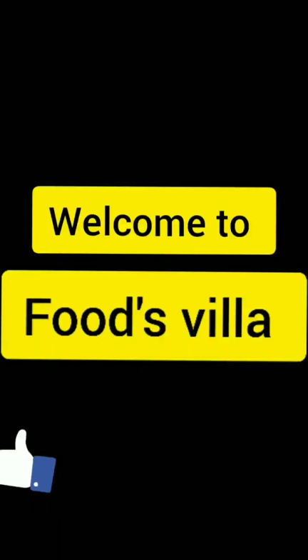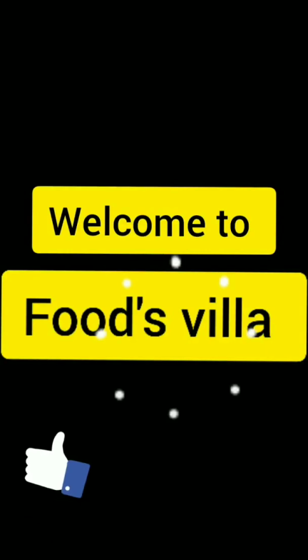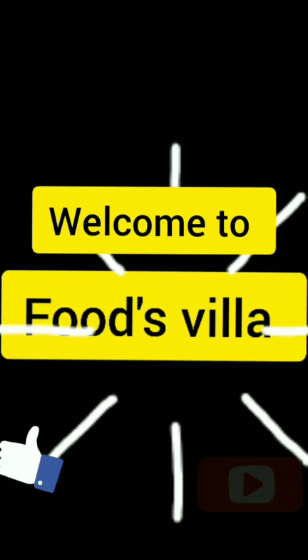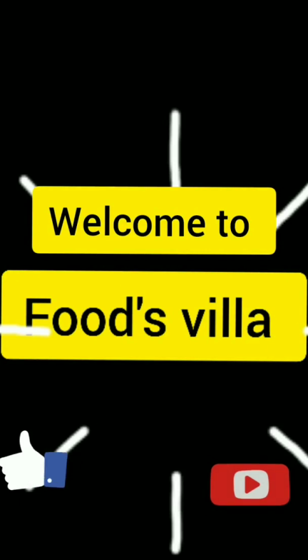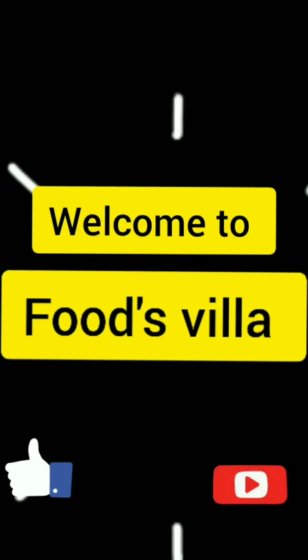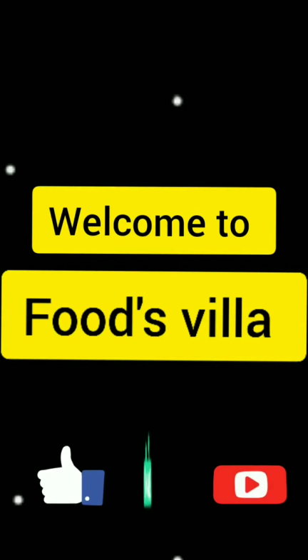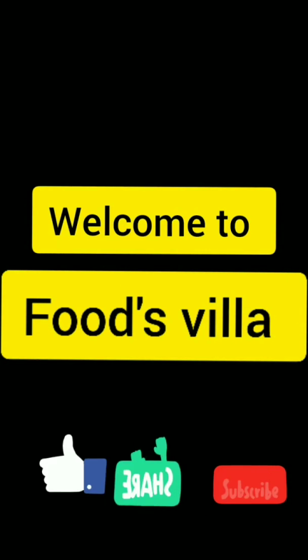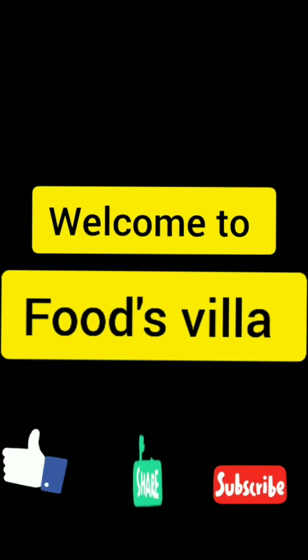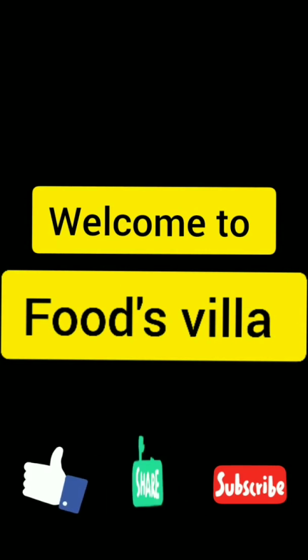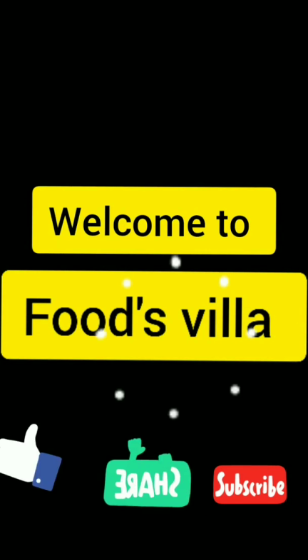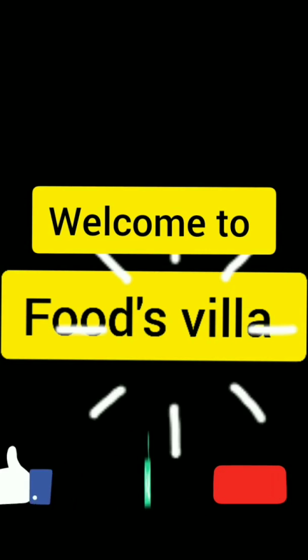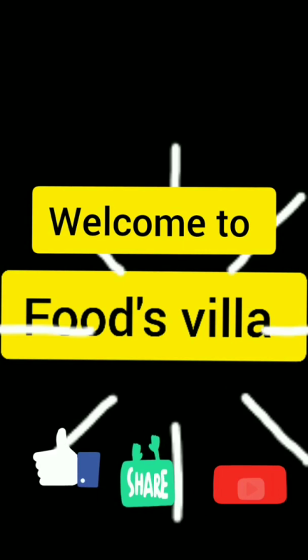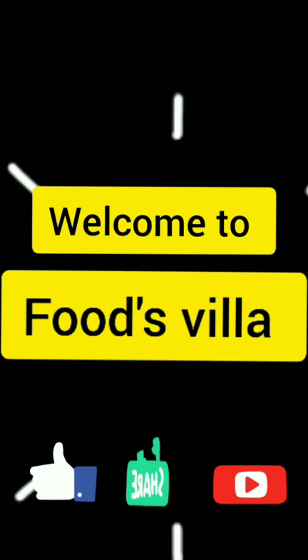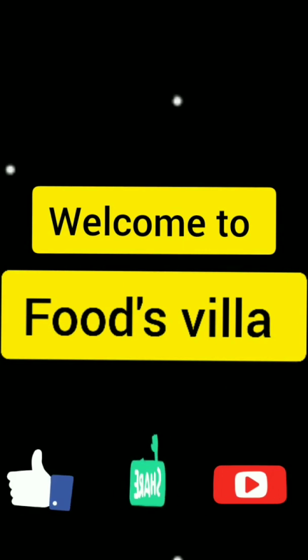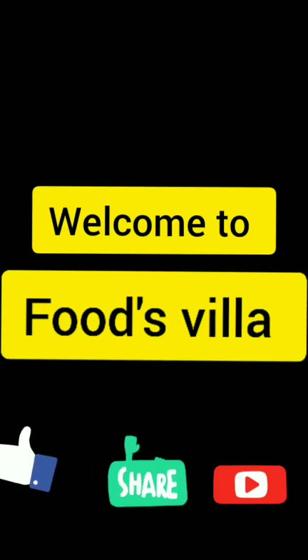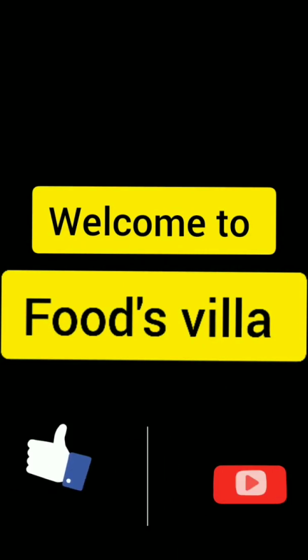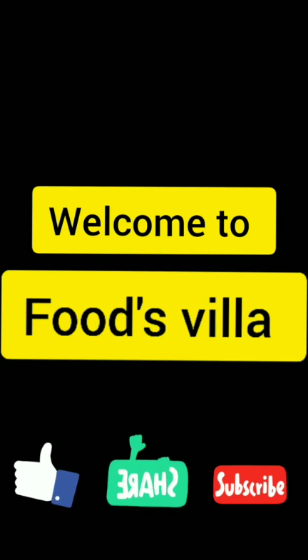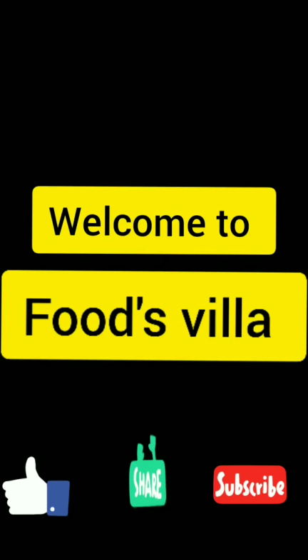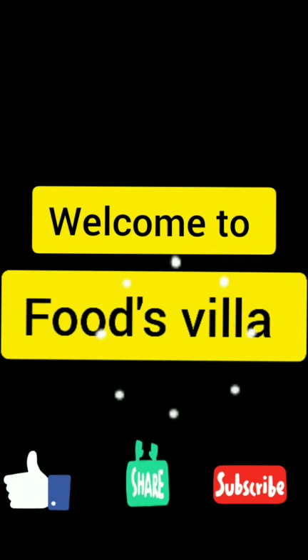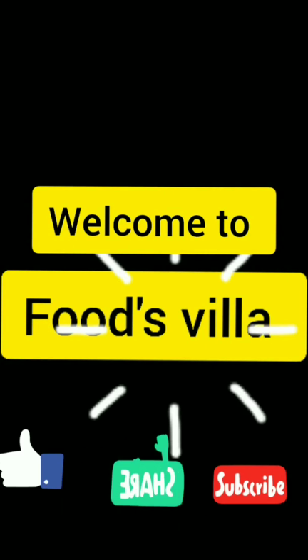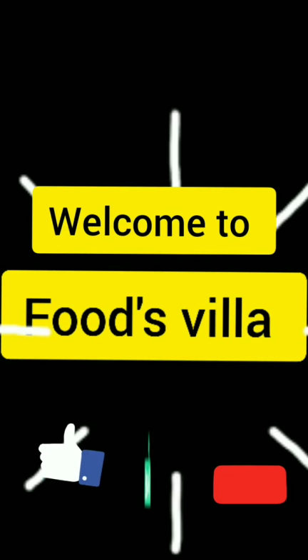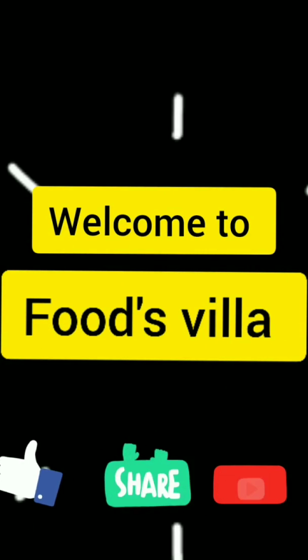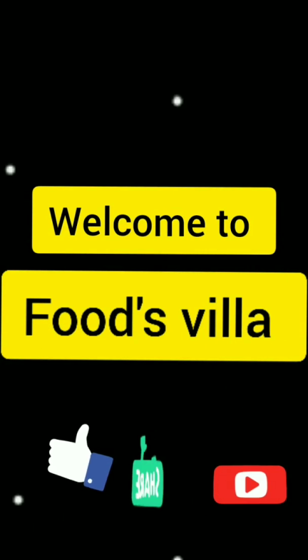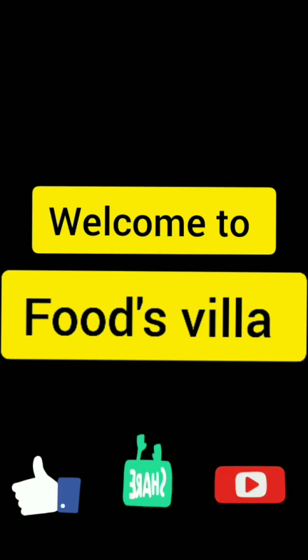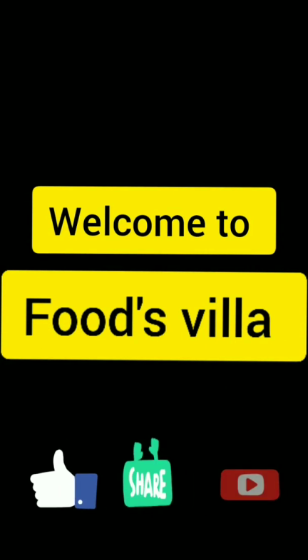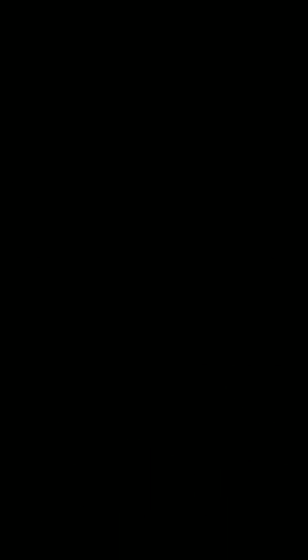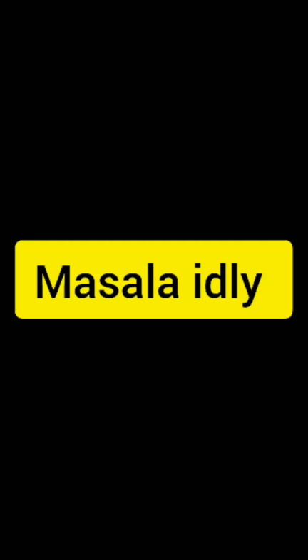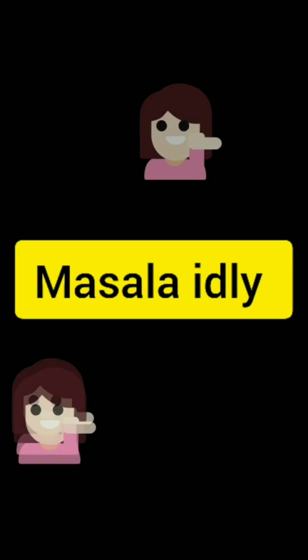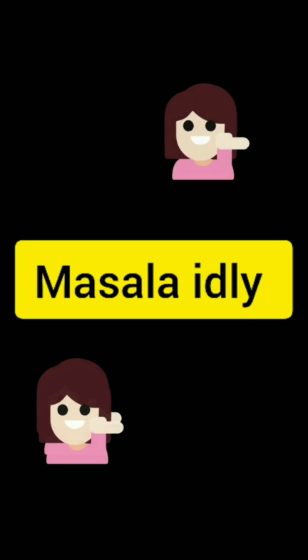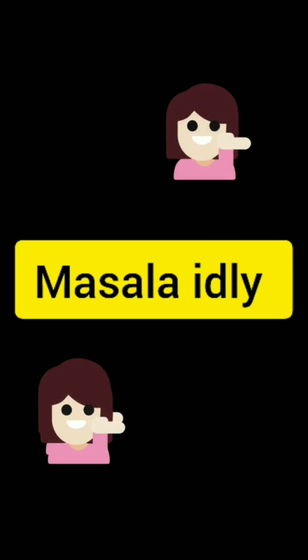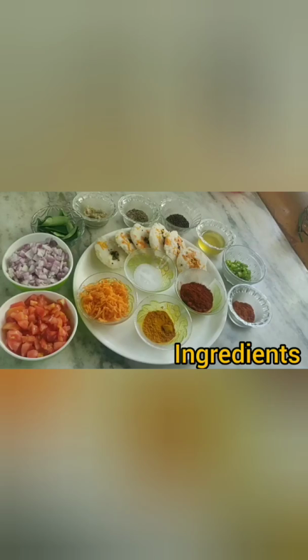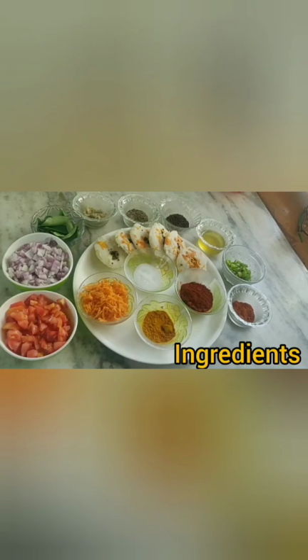Hello viewers, welcome to my channel Foods Villa. Today we are preparing Masala Idli.